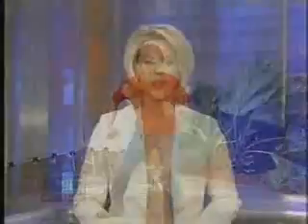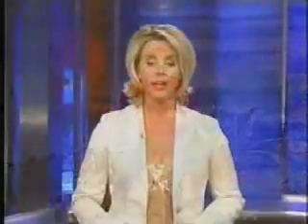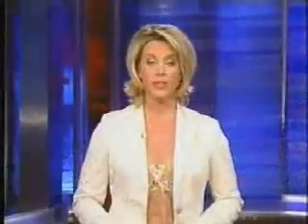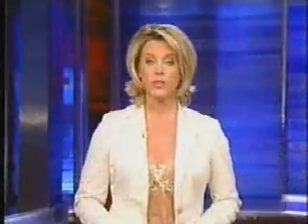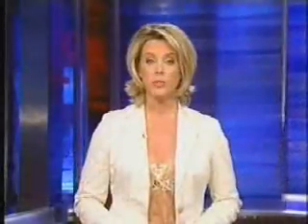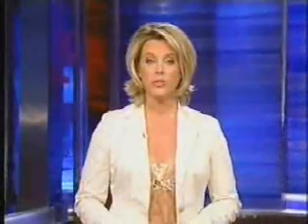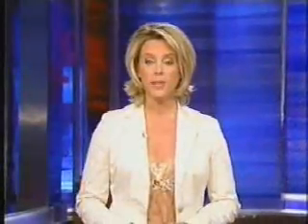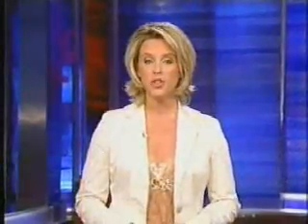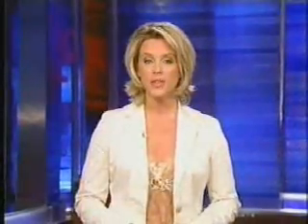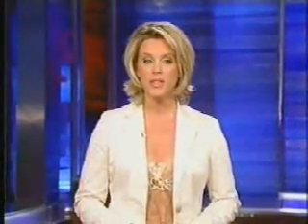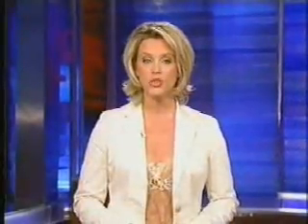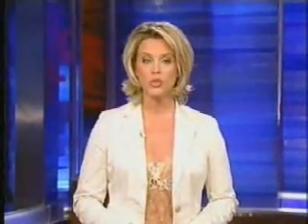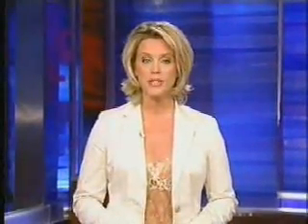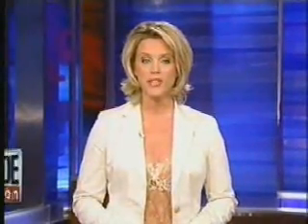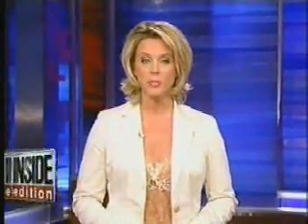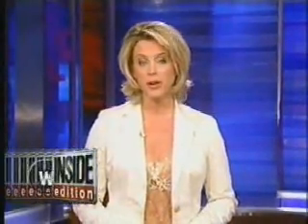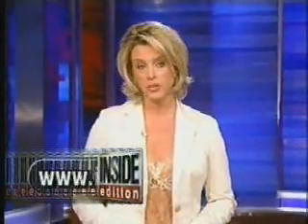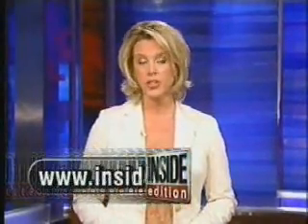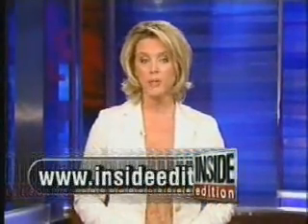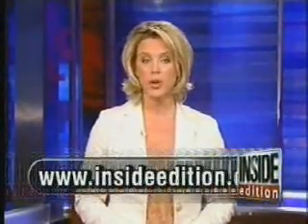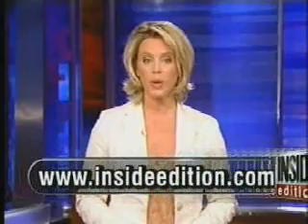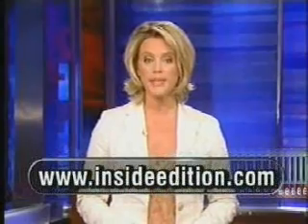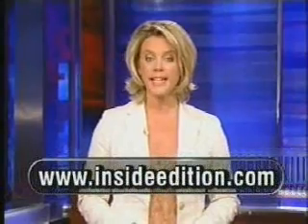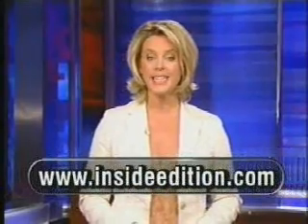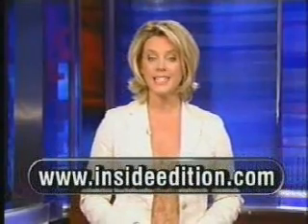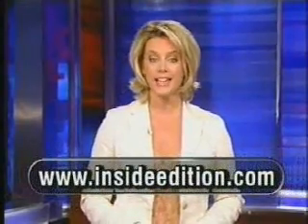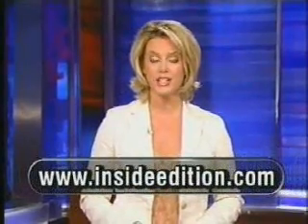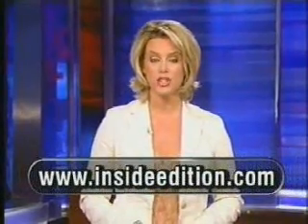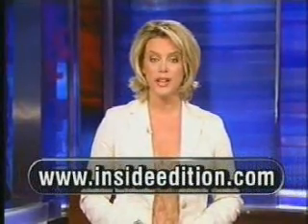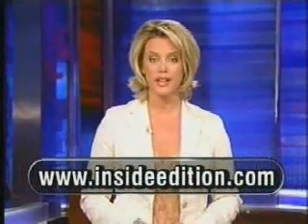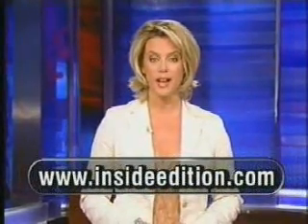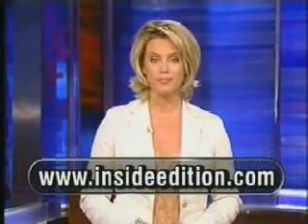If you want more information about these storm safety products, just come to our website, InsideEdition.com.